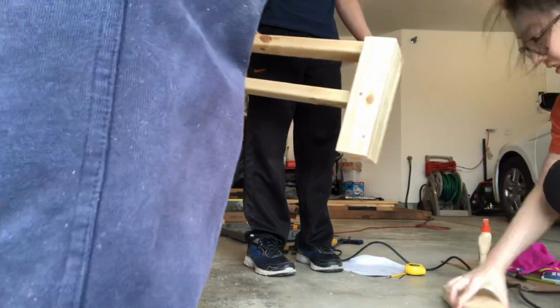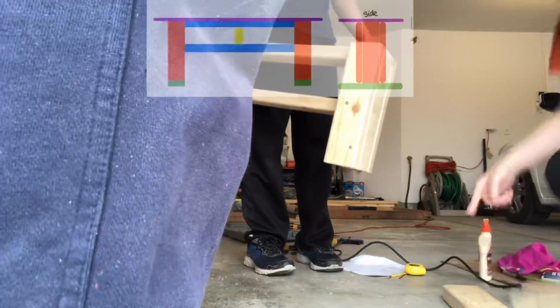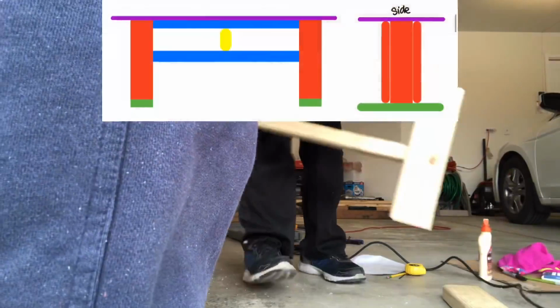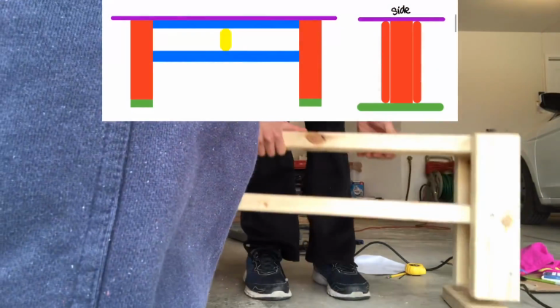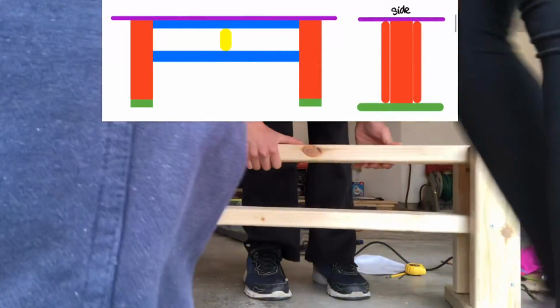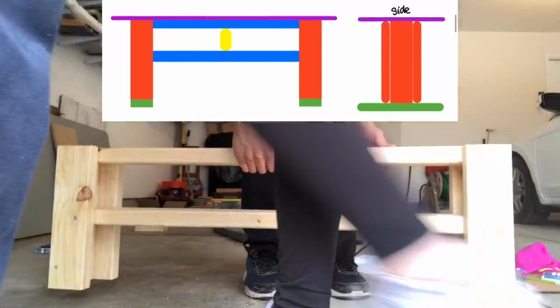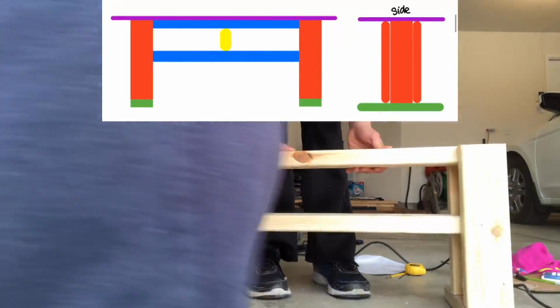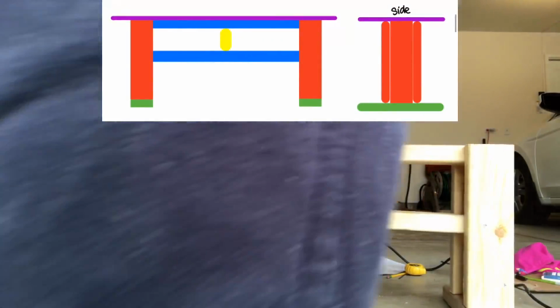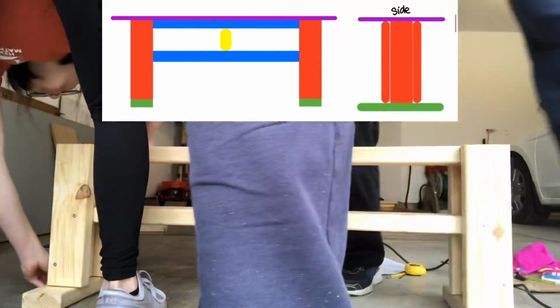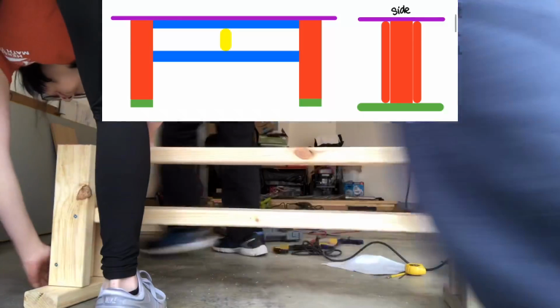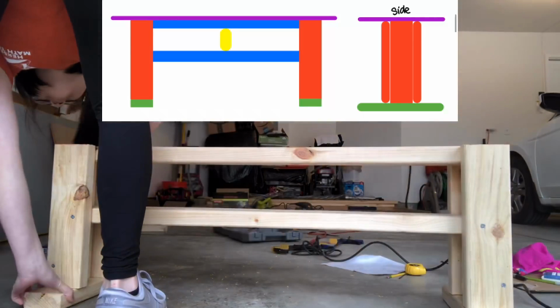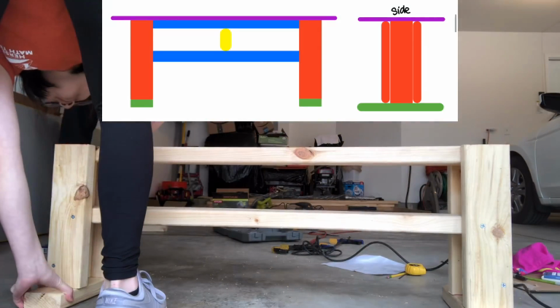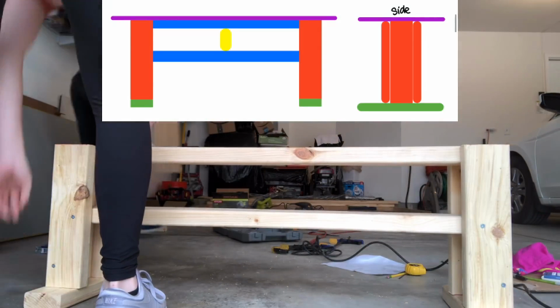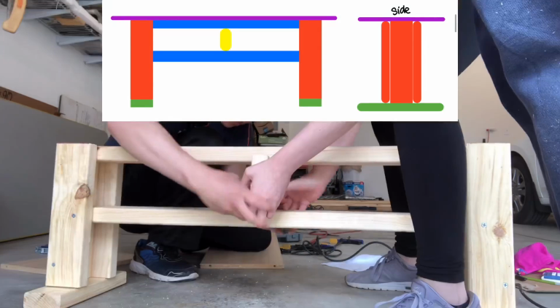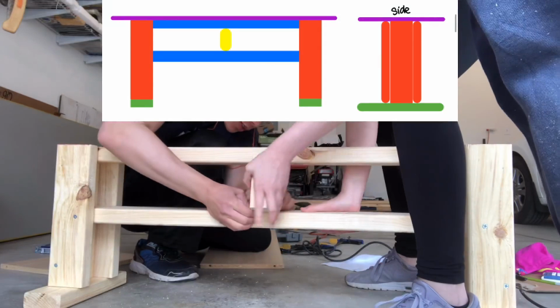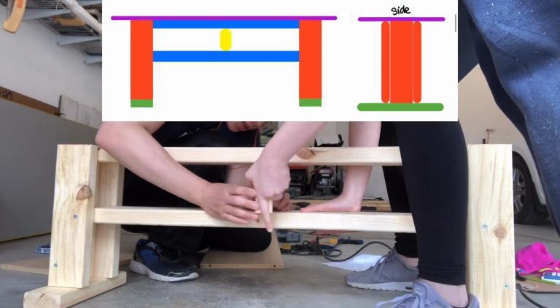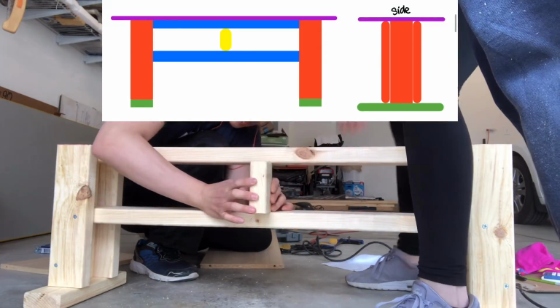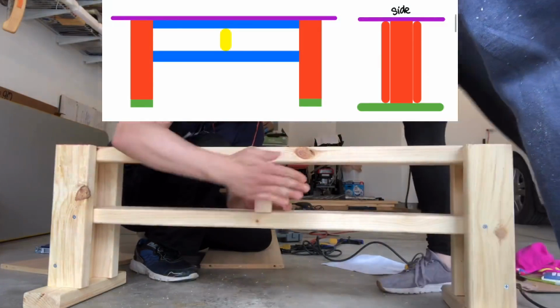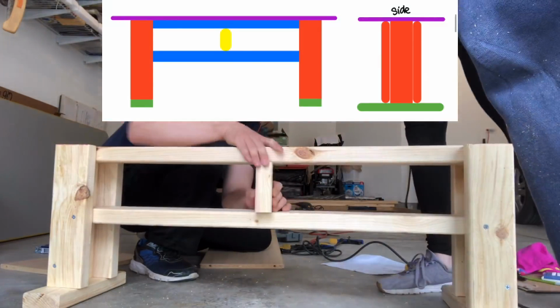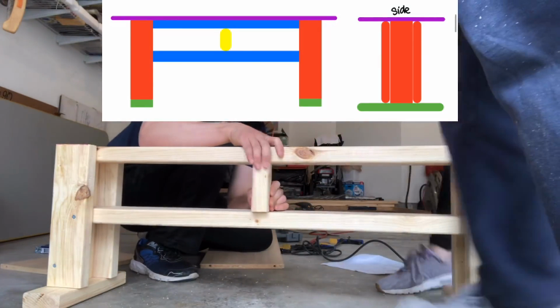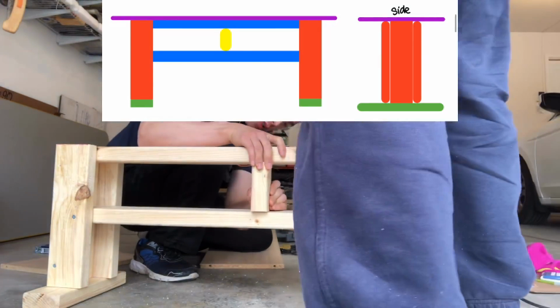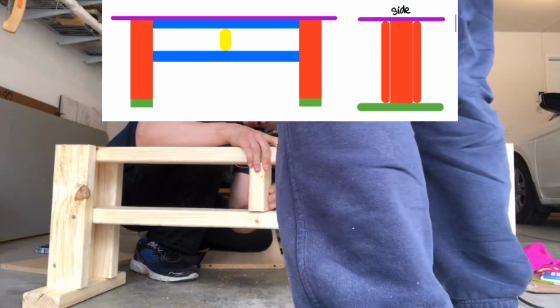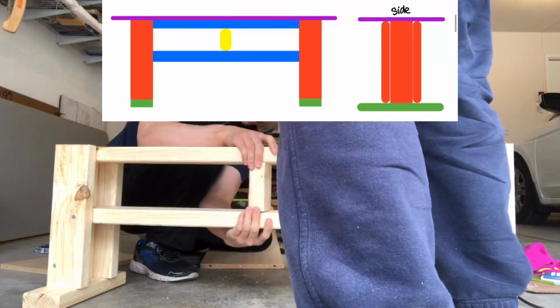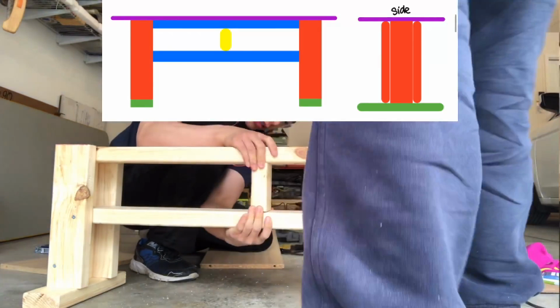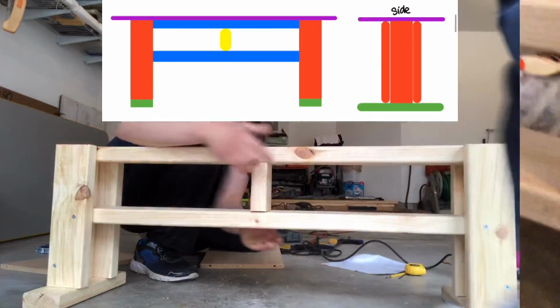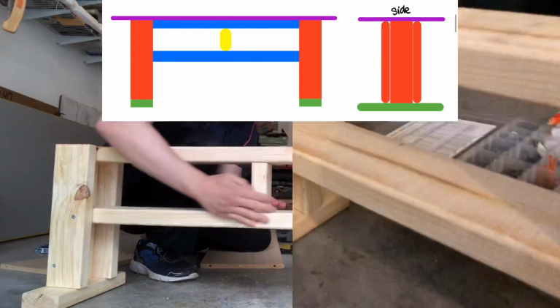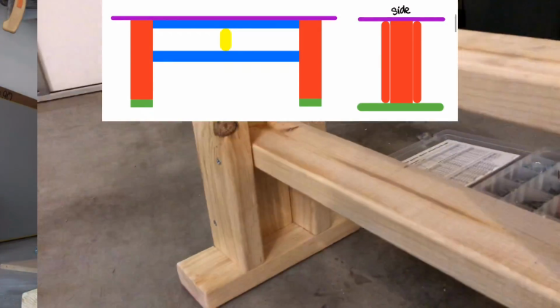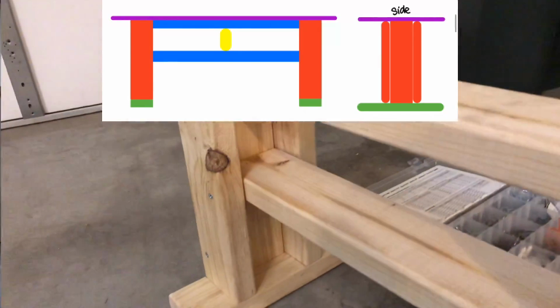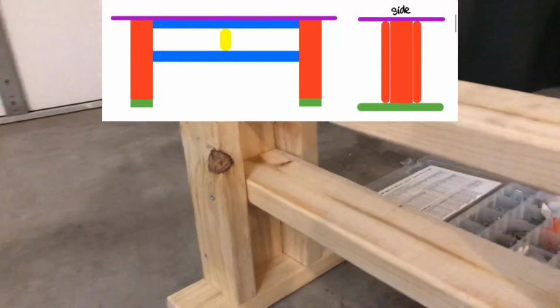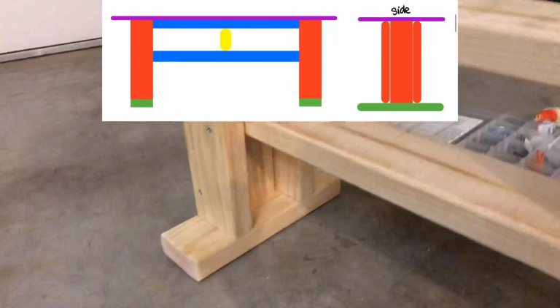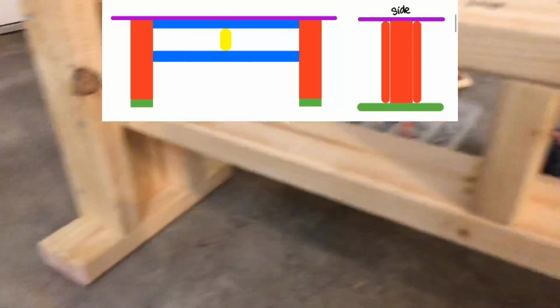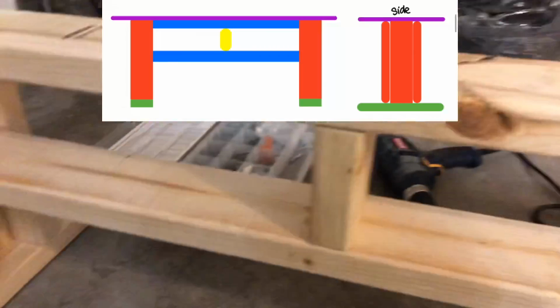Next, we attach the 11.5 inch wood to the bottom of the bench, plus the short scrap piece of wood in the middle.